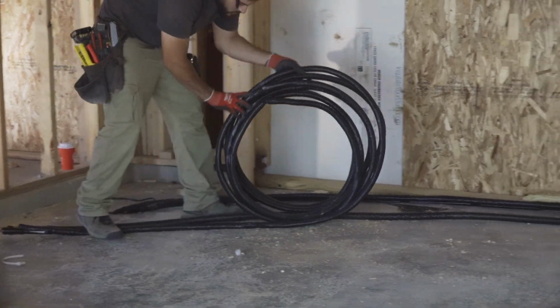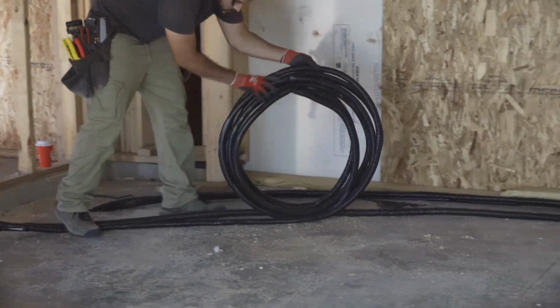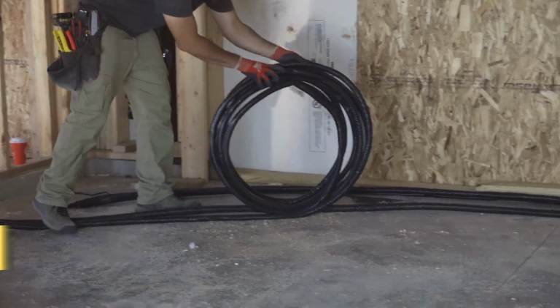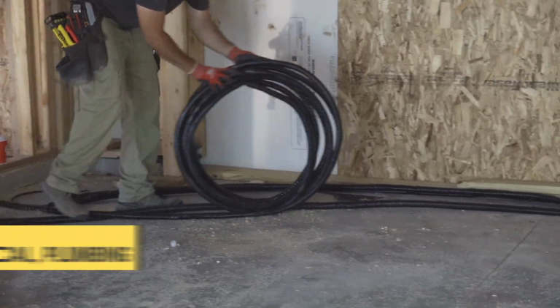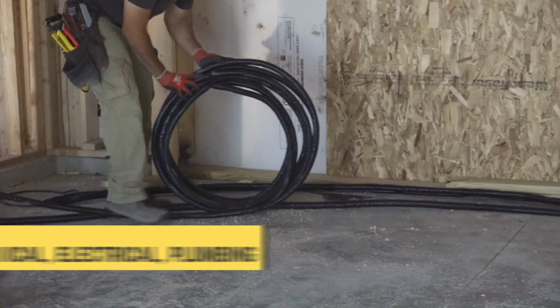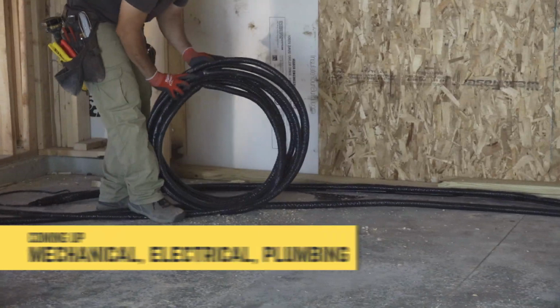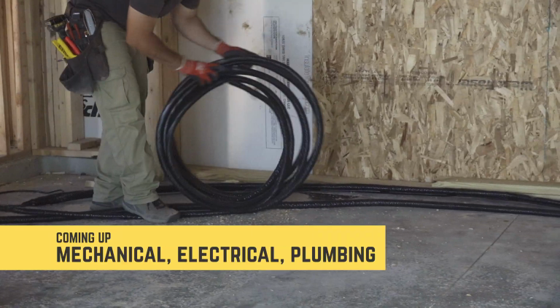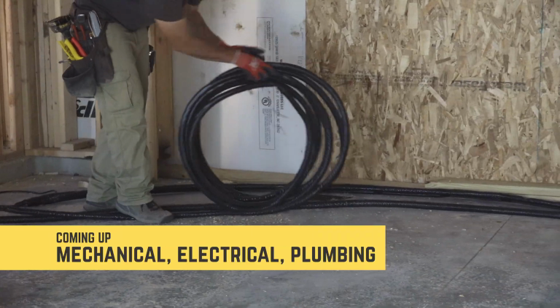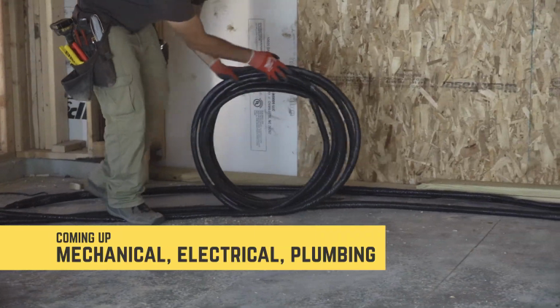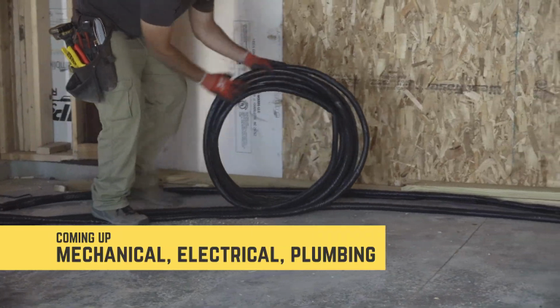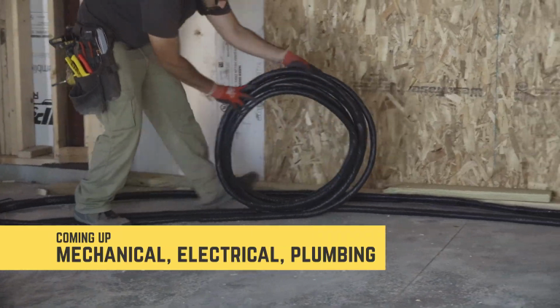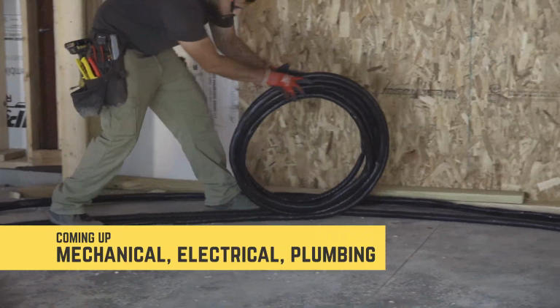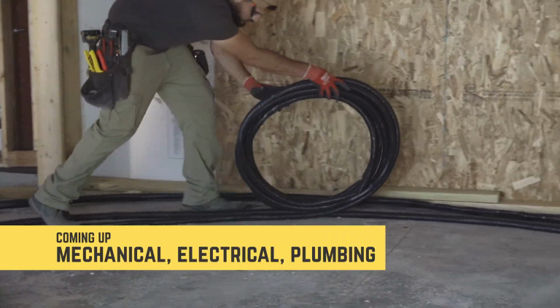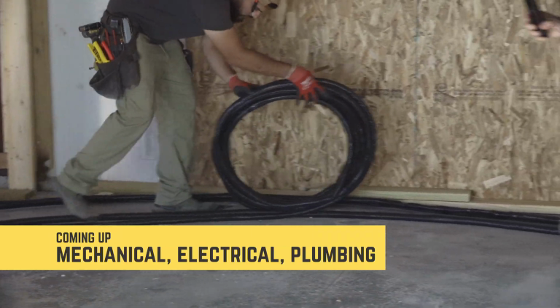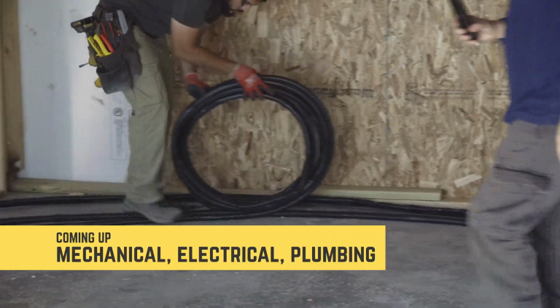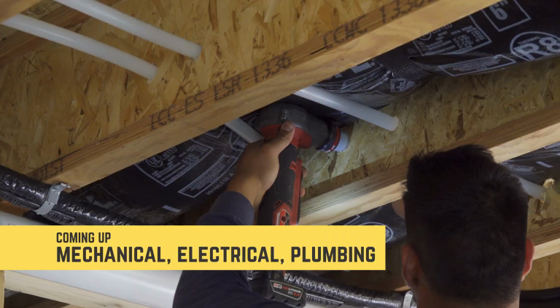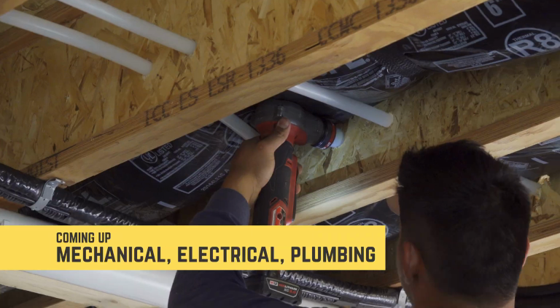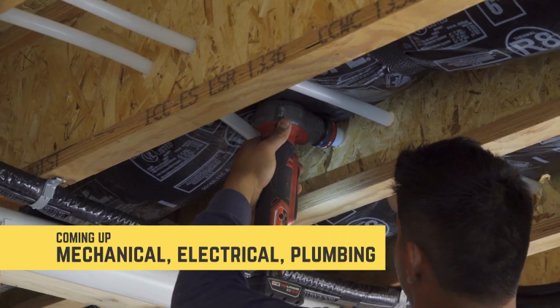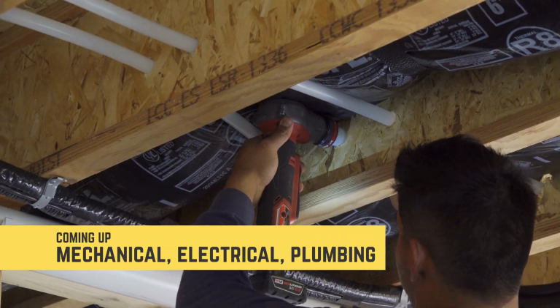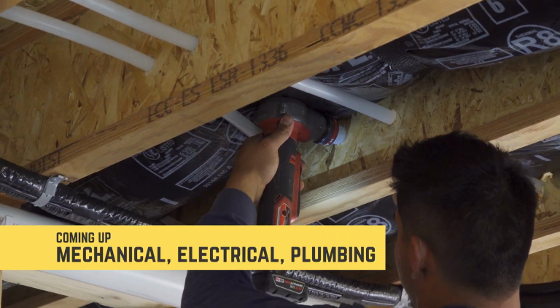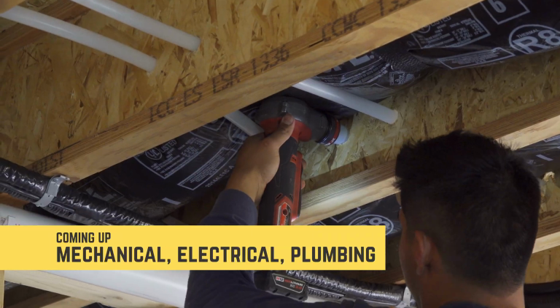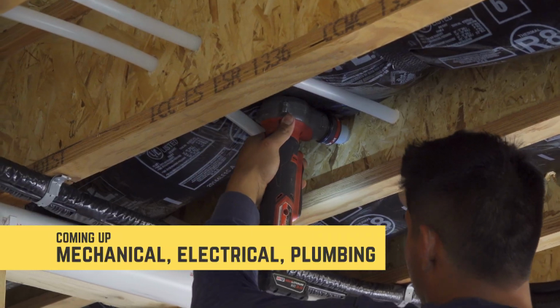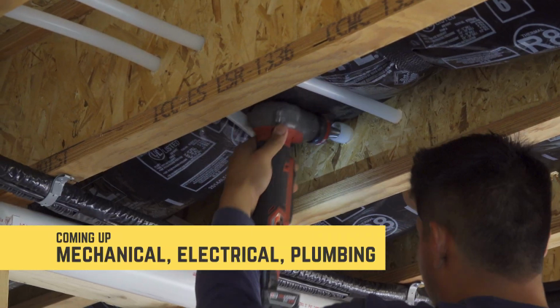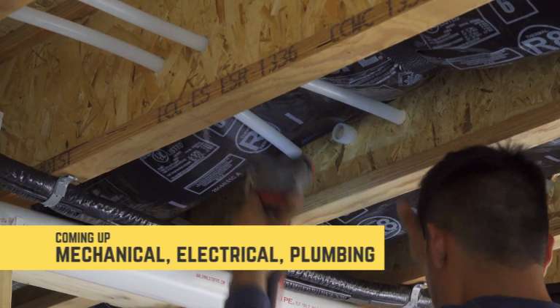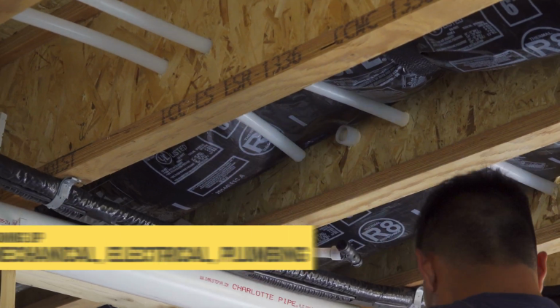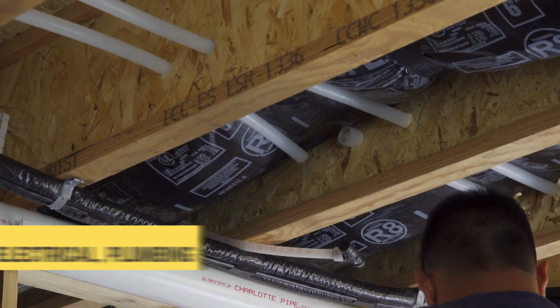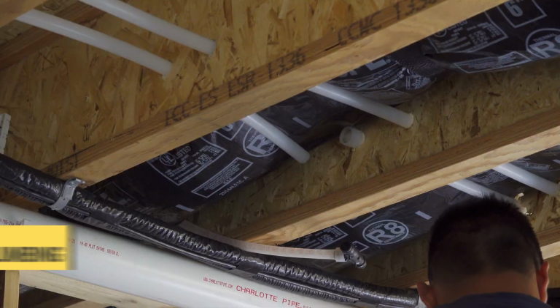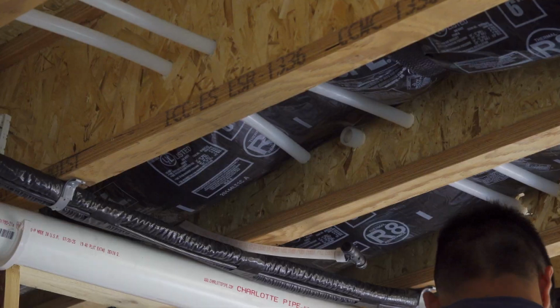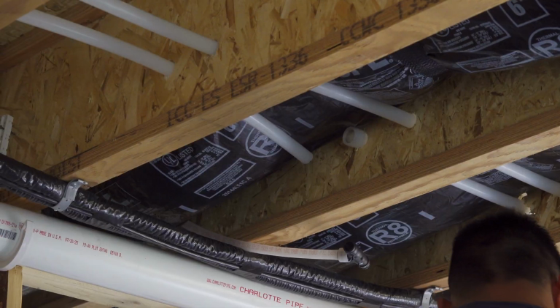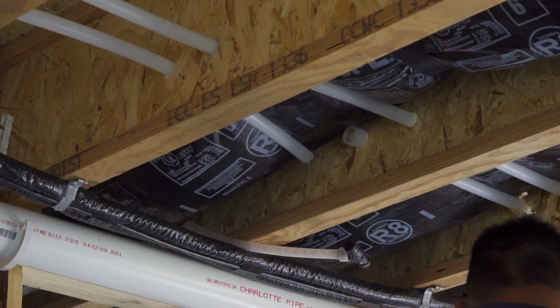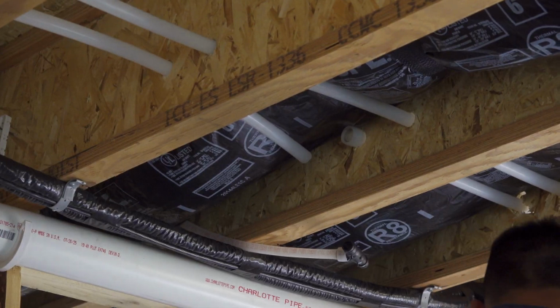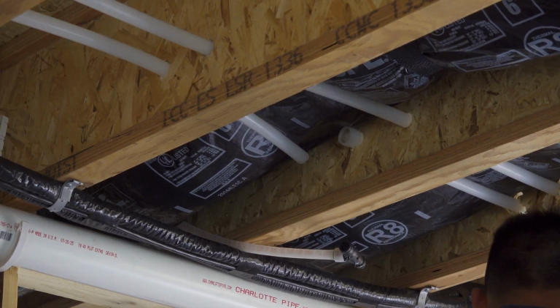Hello and welcome. Today we're going to be covering MEP: mechanical, electrical, and plumbing.